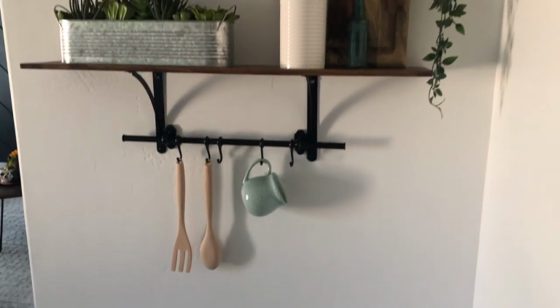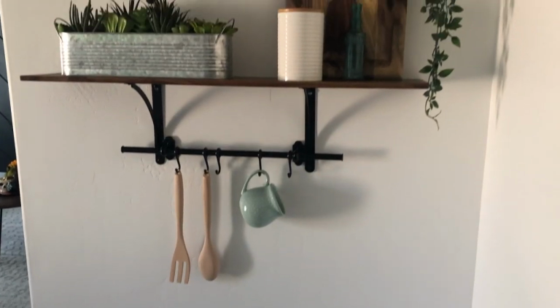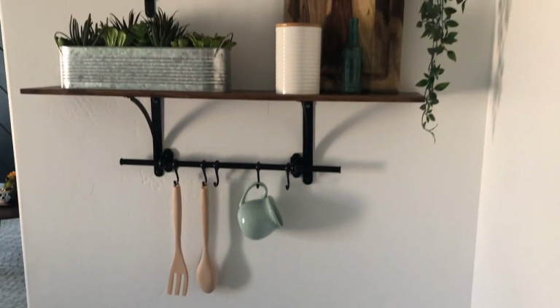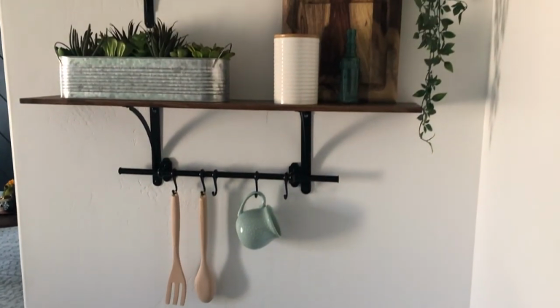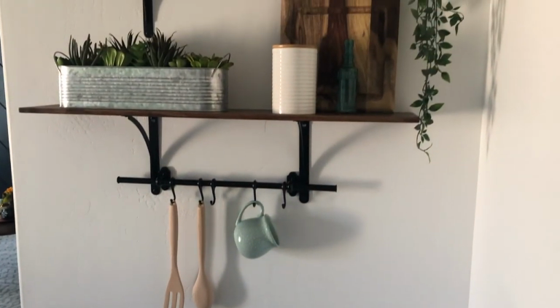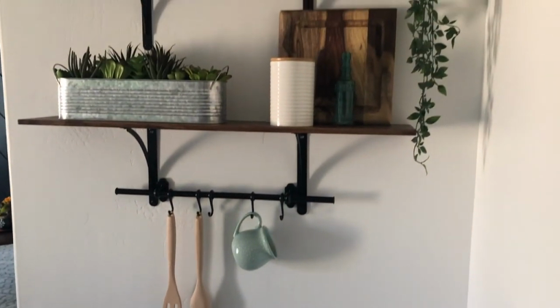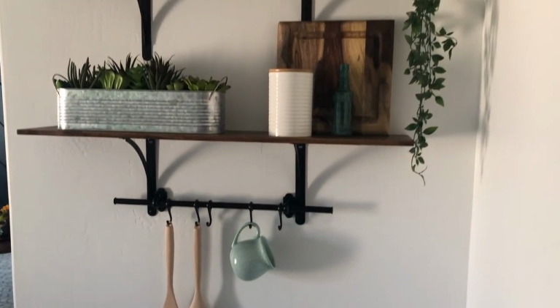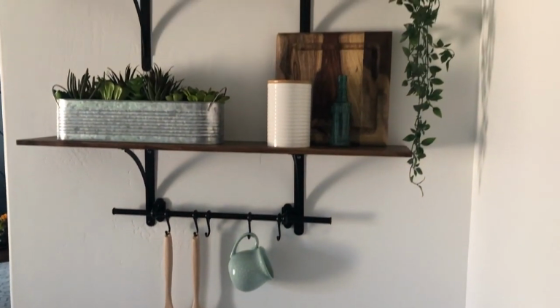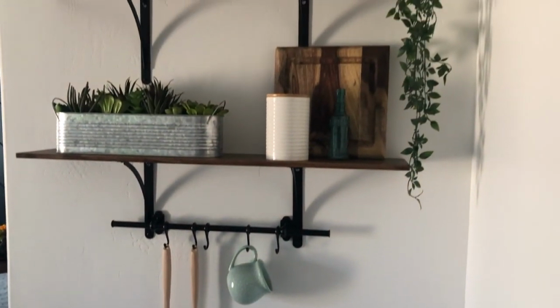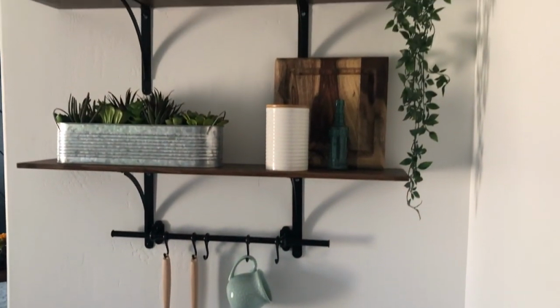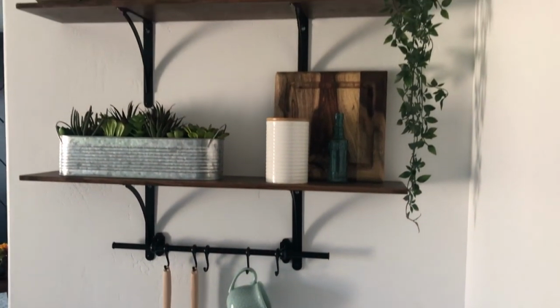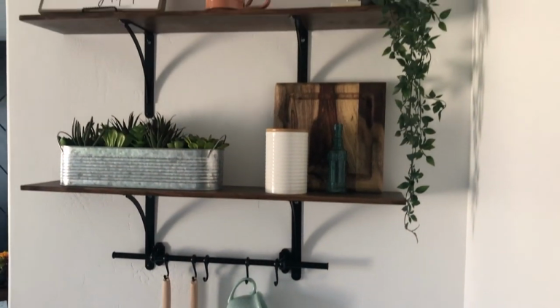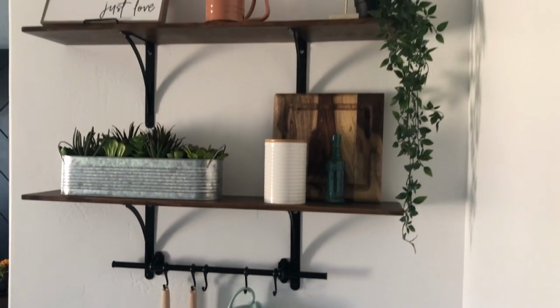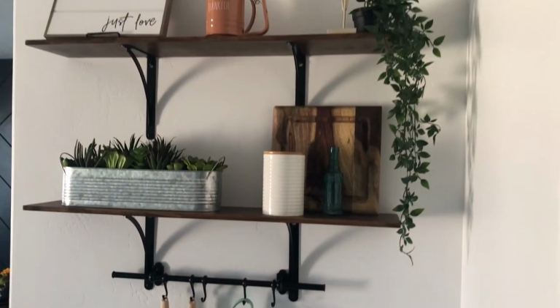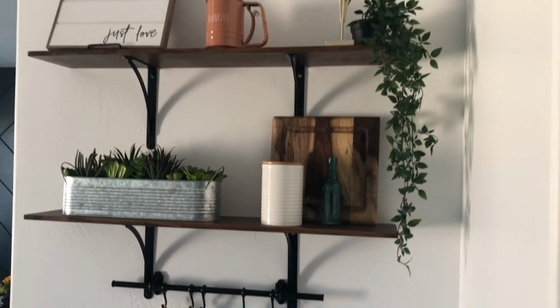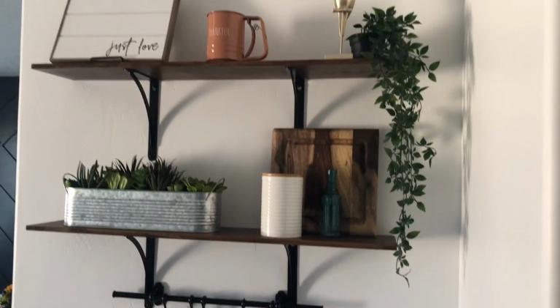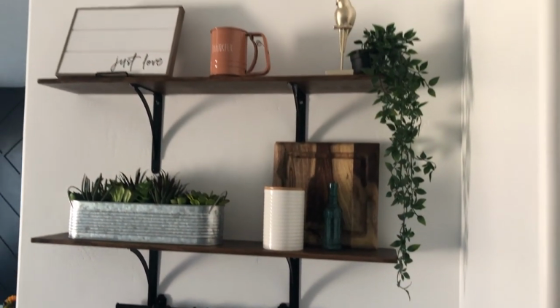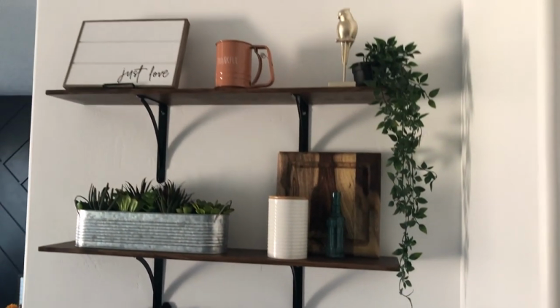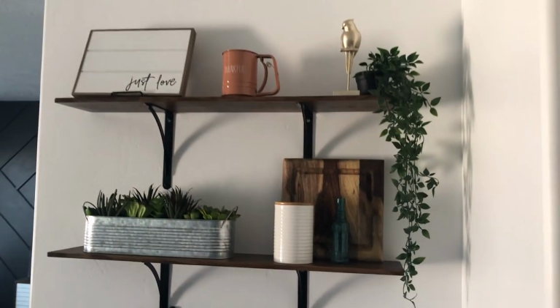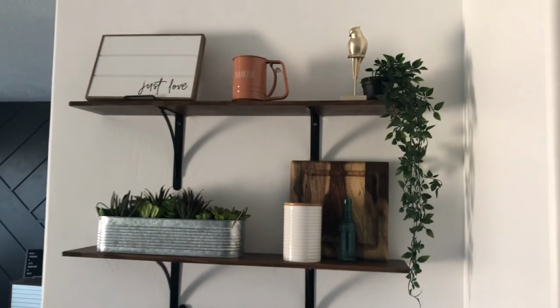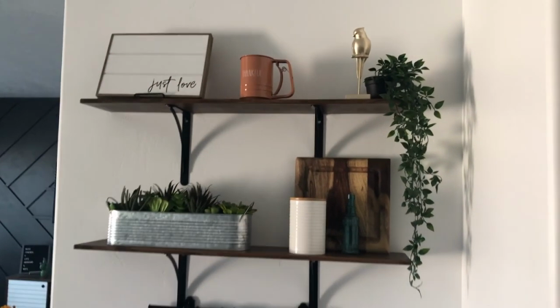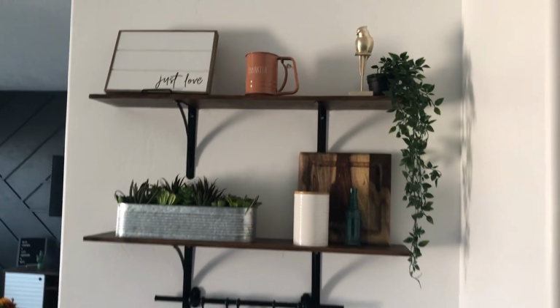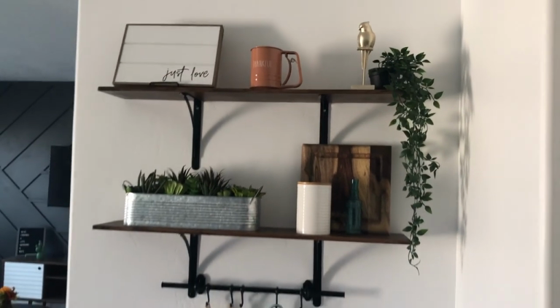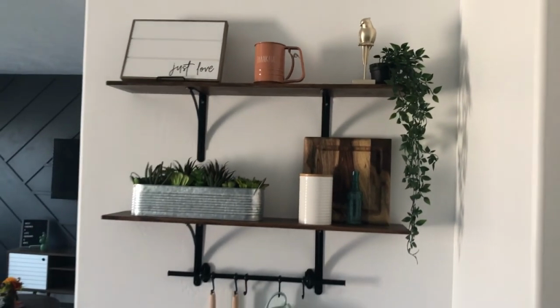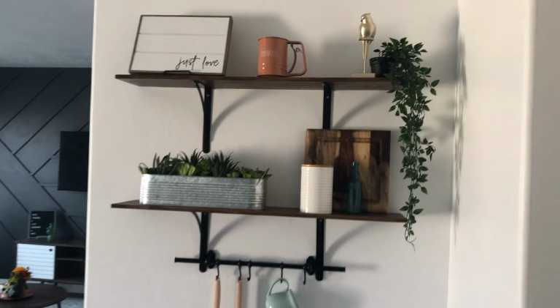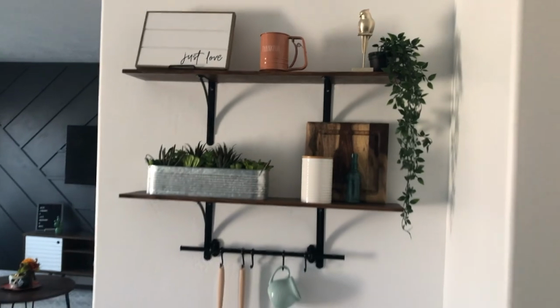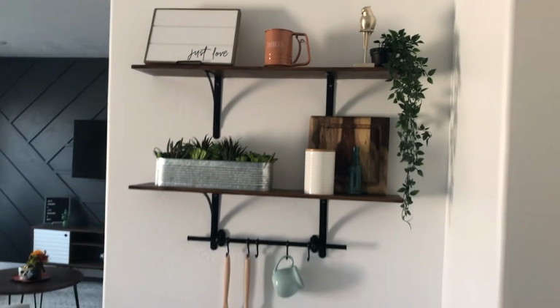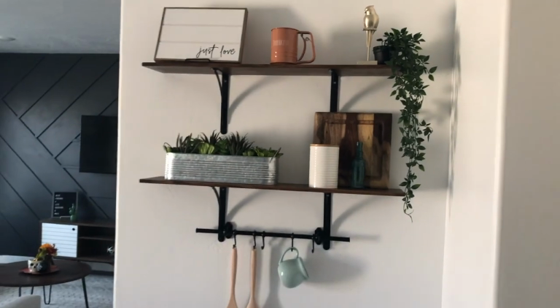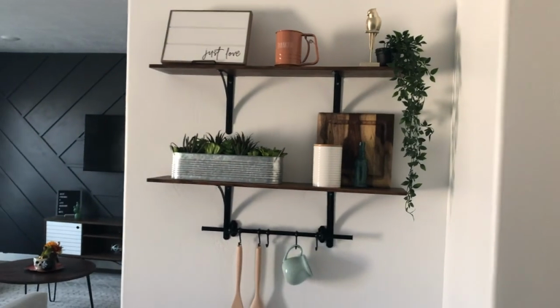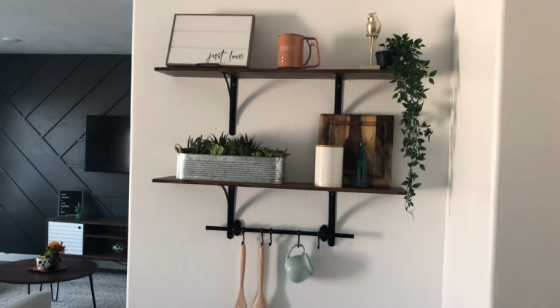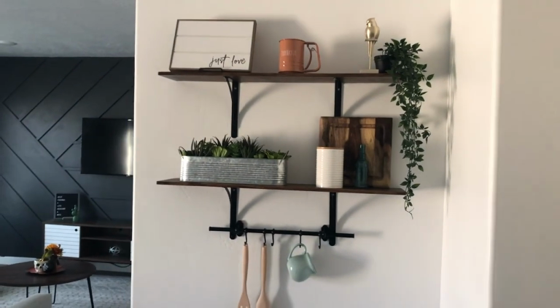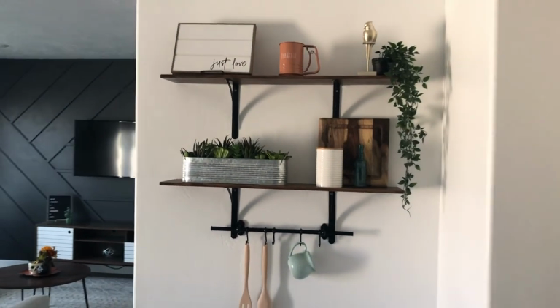And there you have your DIY shelf! Don't forget to like and subscribe for more videos like this. Thanks for watching.